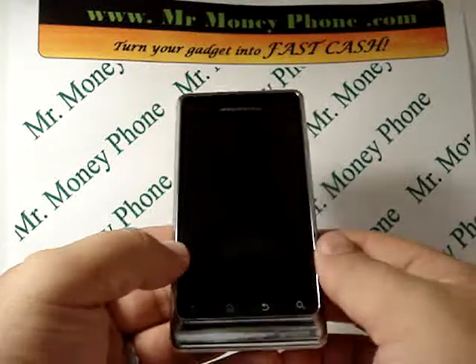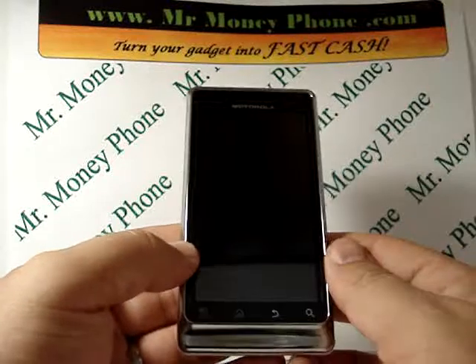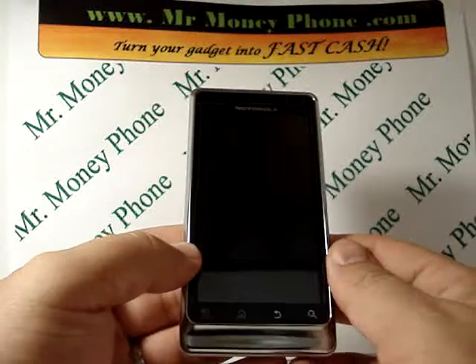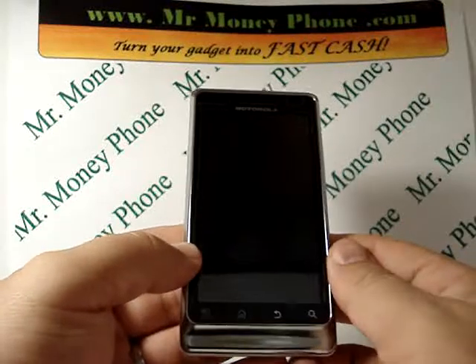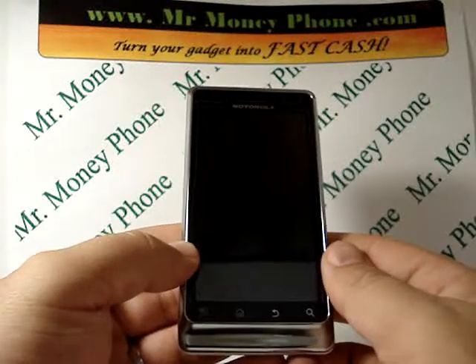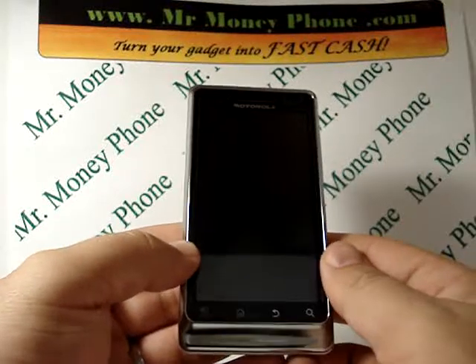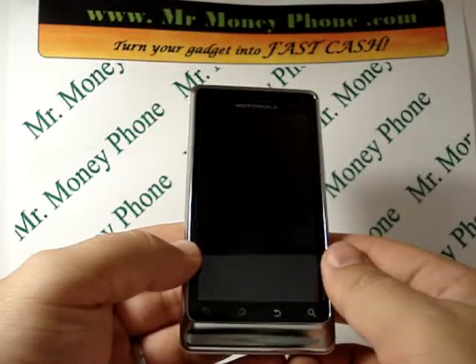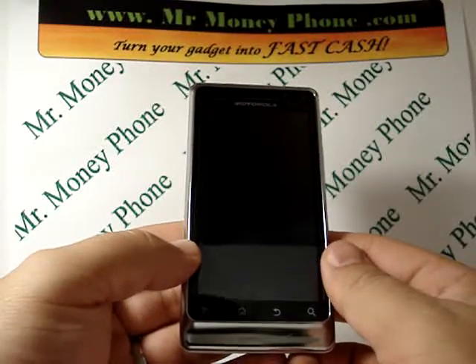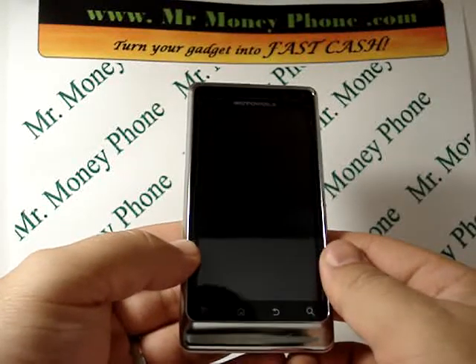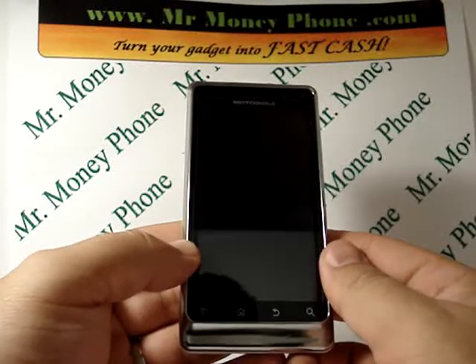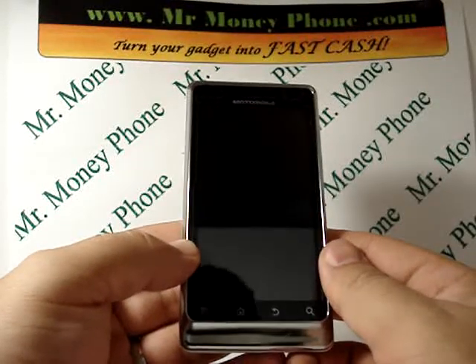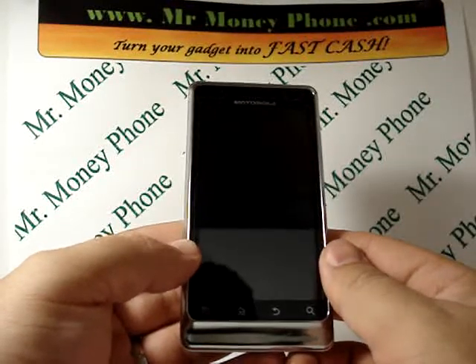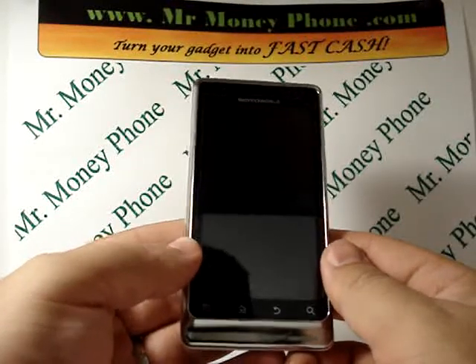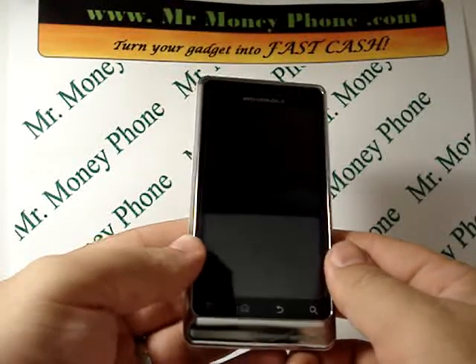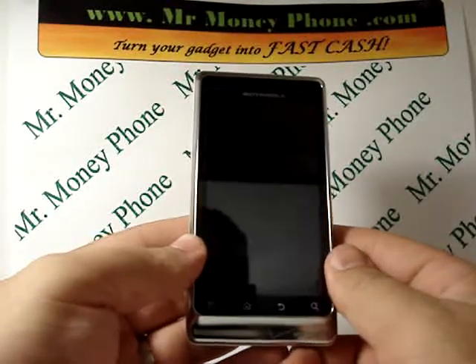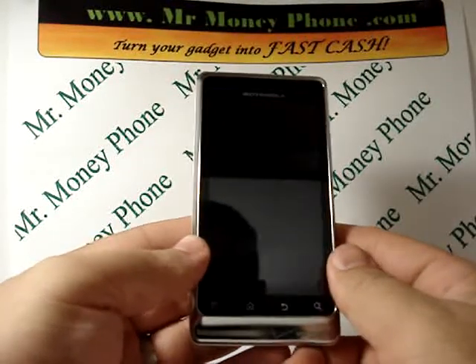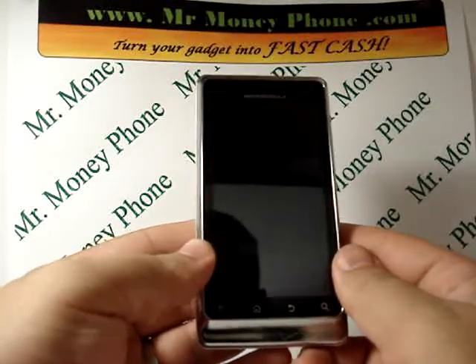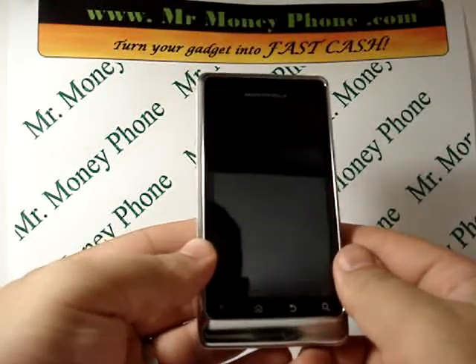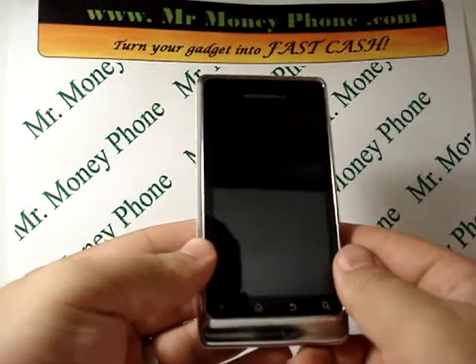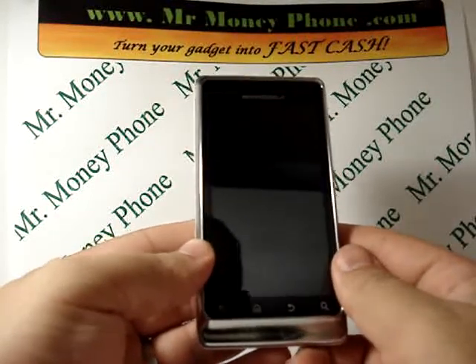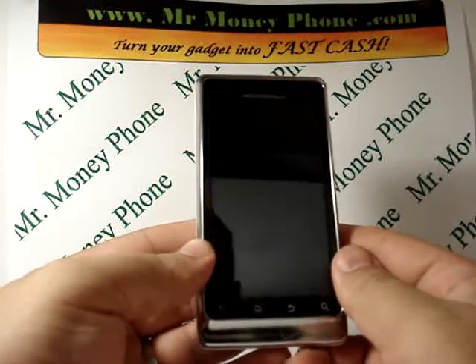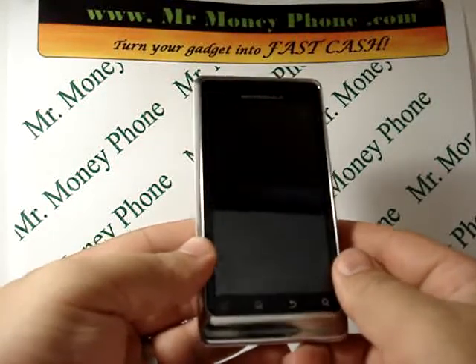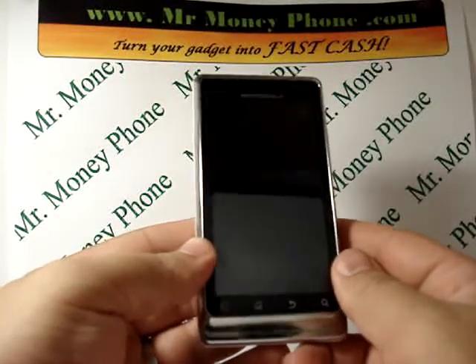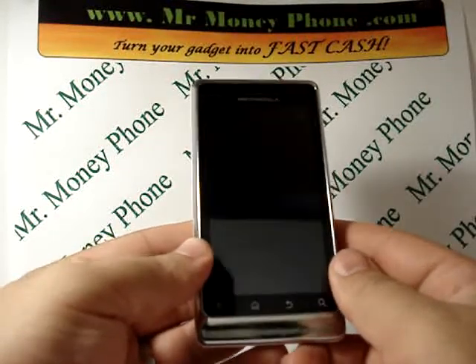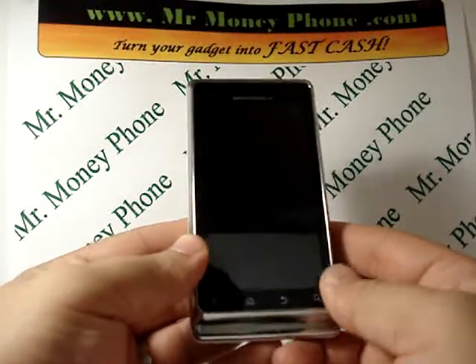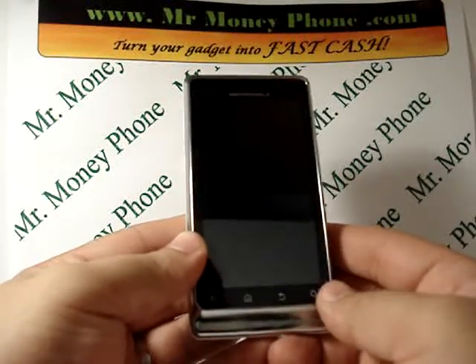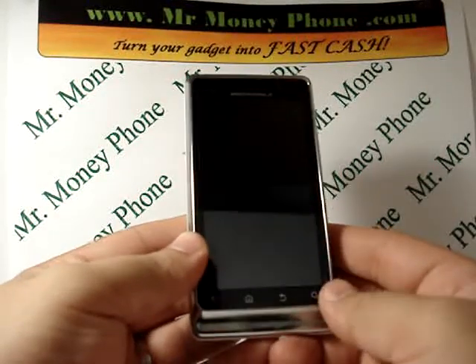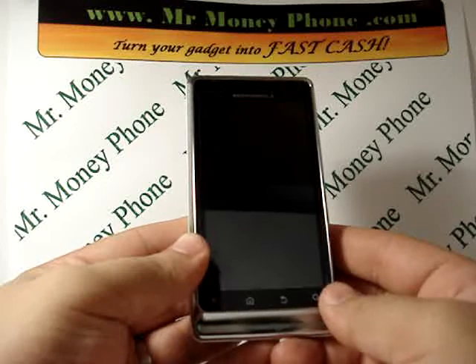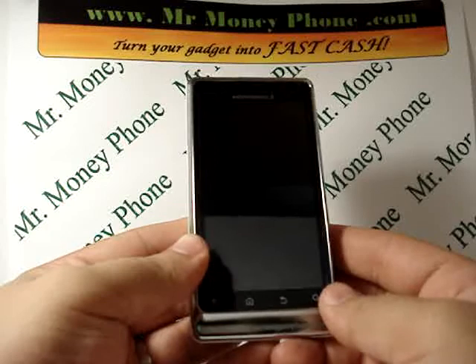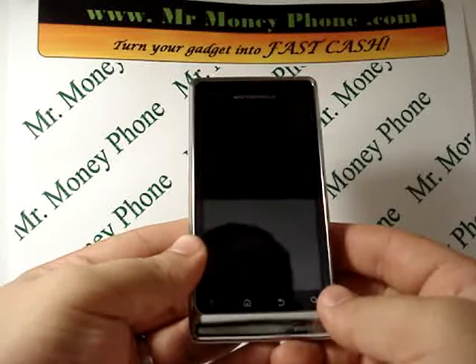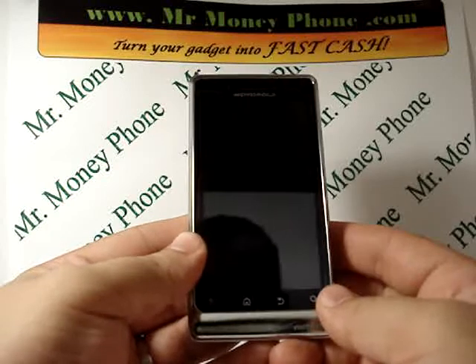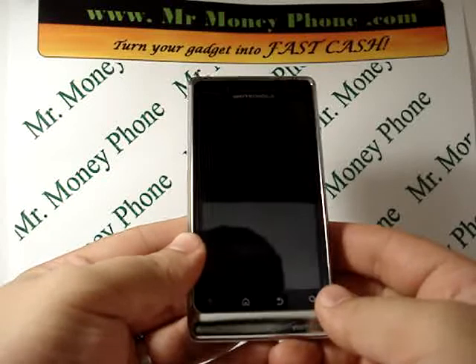Welcome back to Mr. Money Phone, buyer and seller of used phones and iPods.